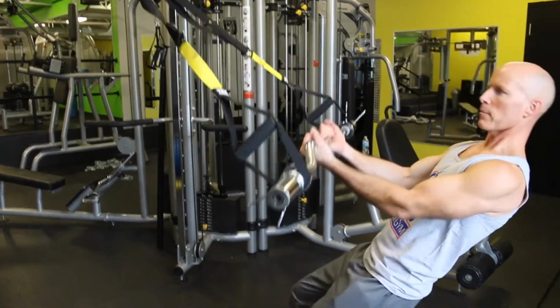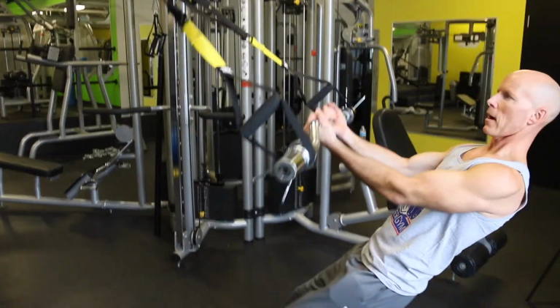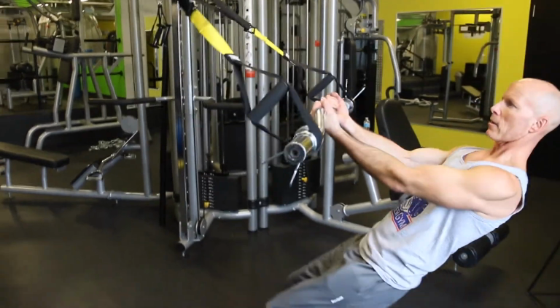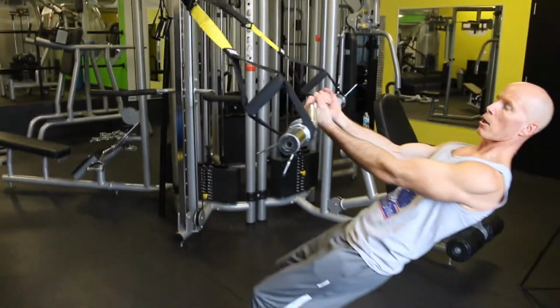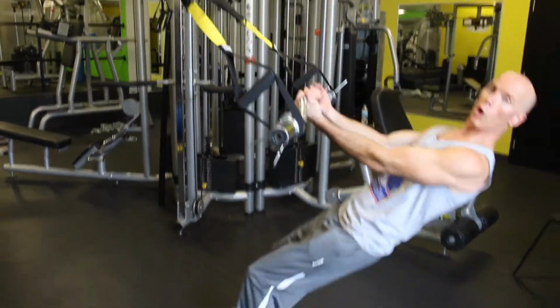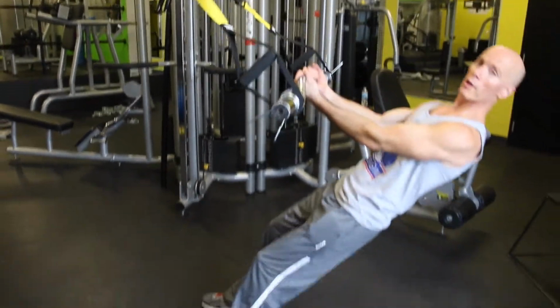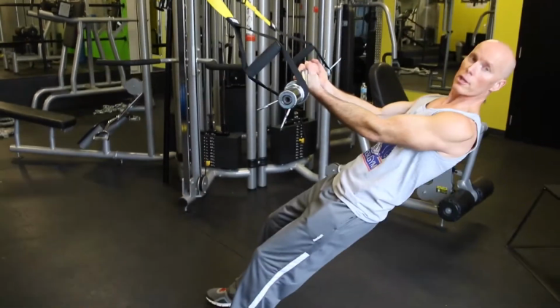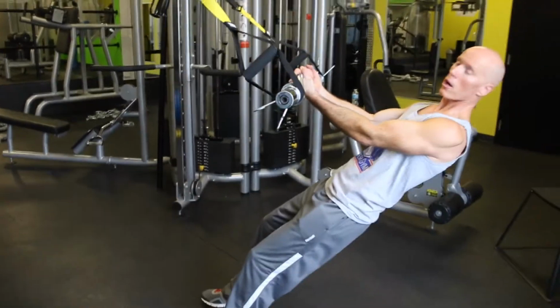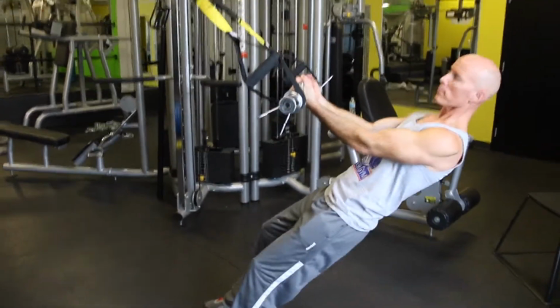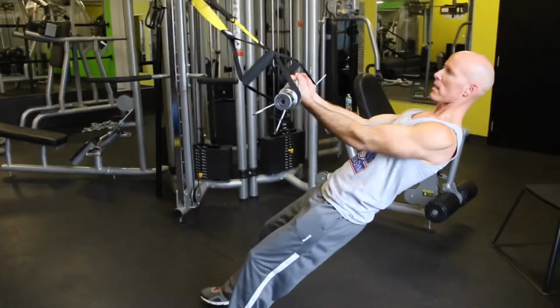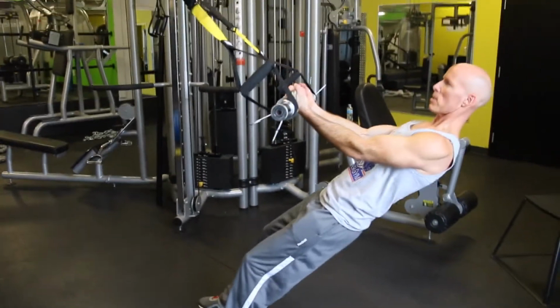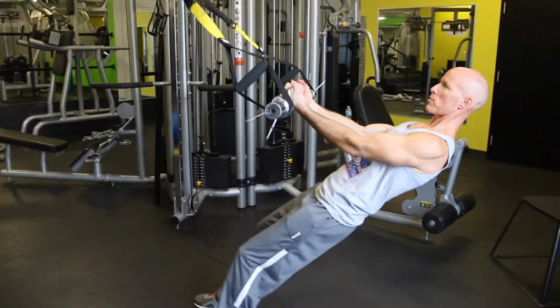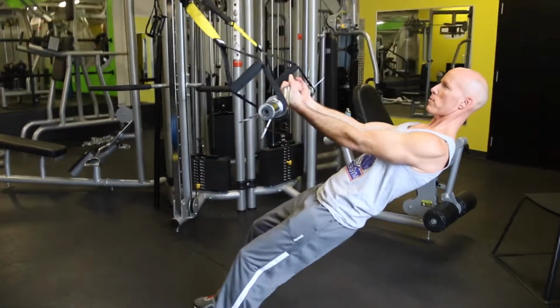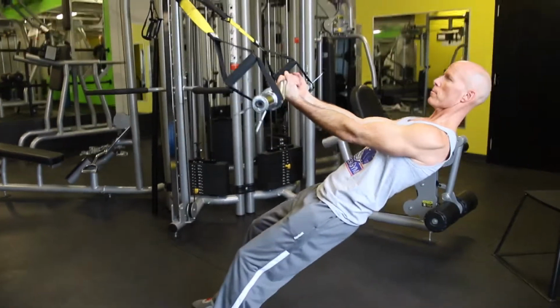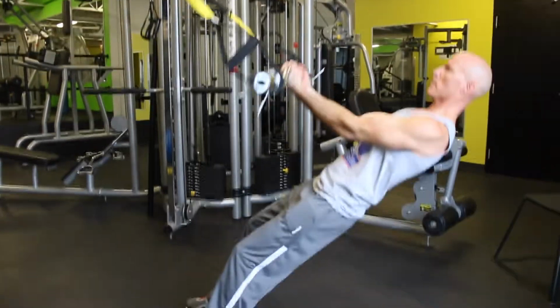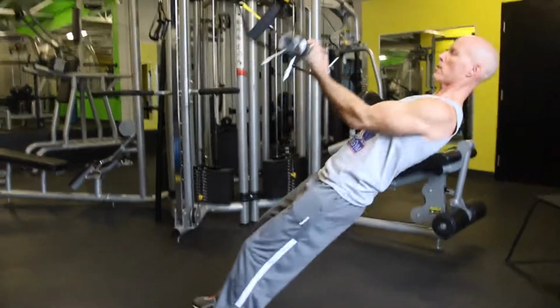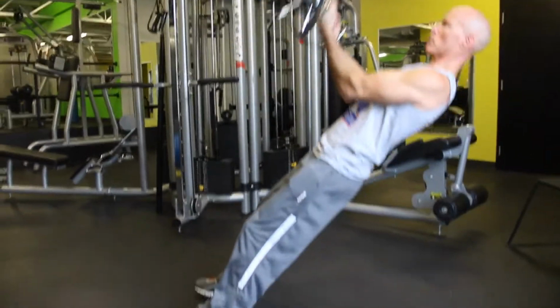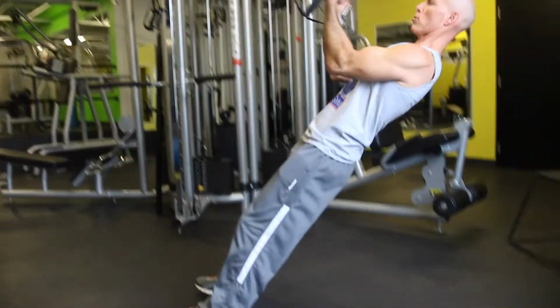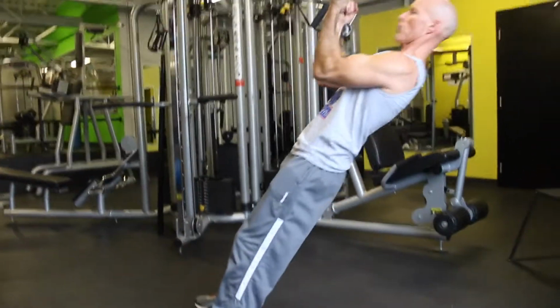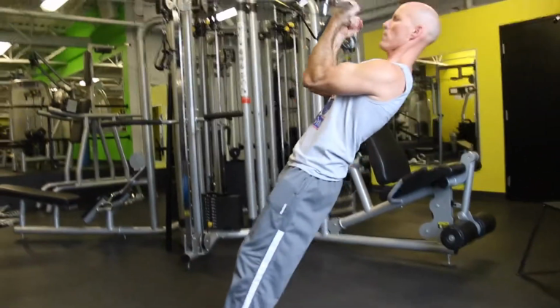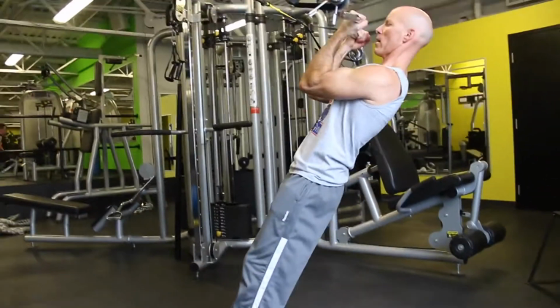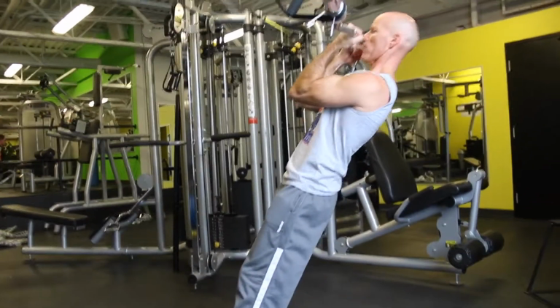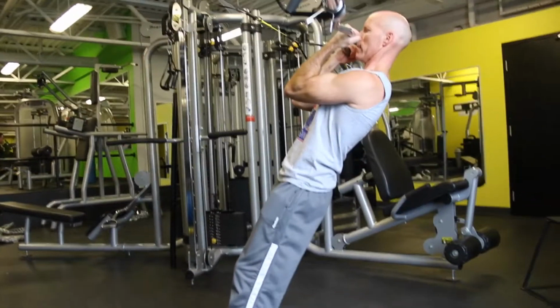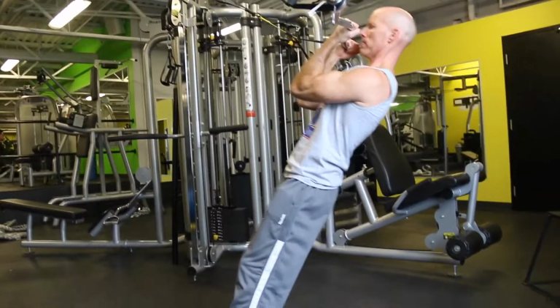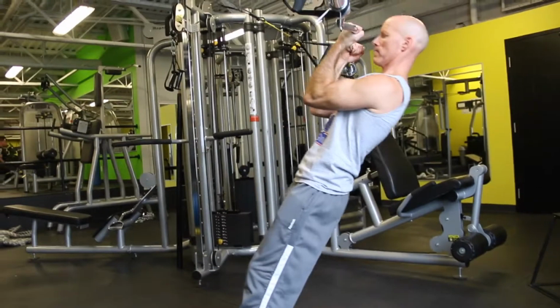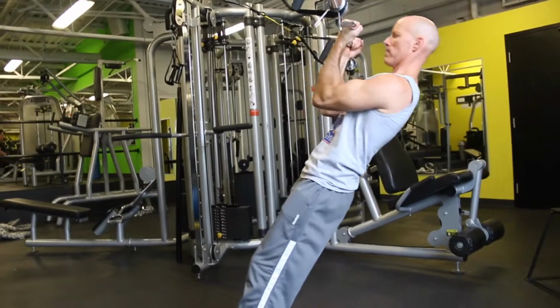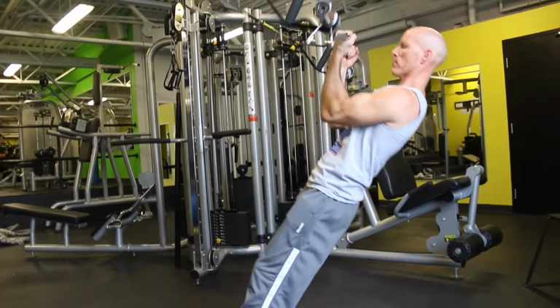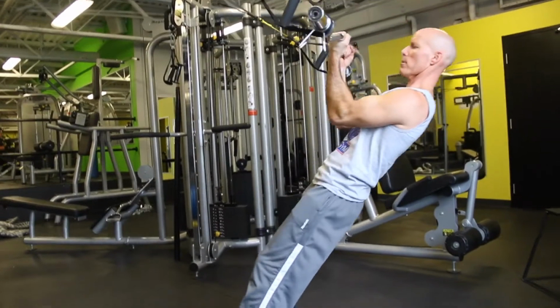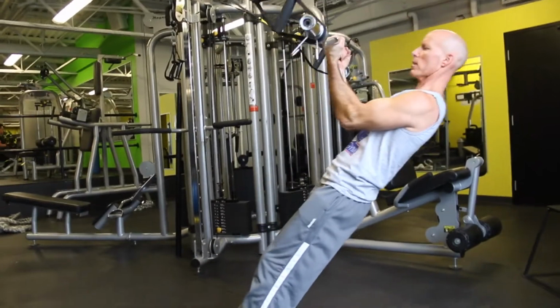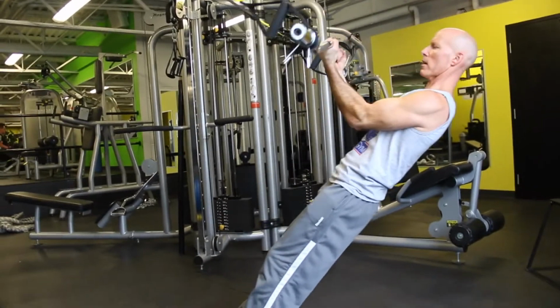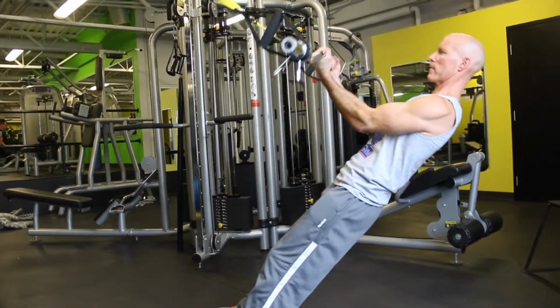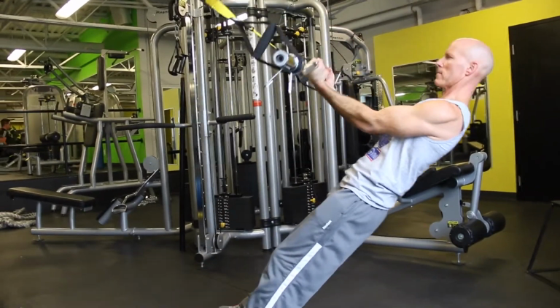Come down — how low can you go? That's up to you. Row your own body weight. Really like this.